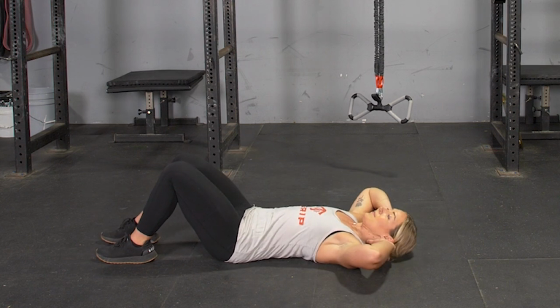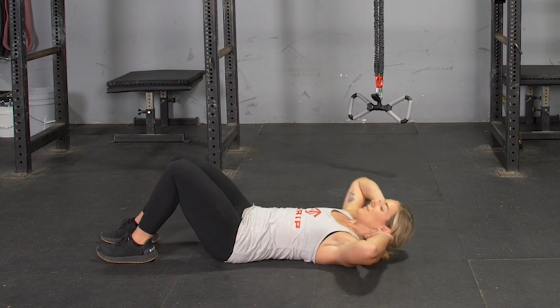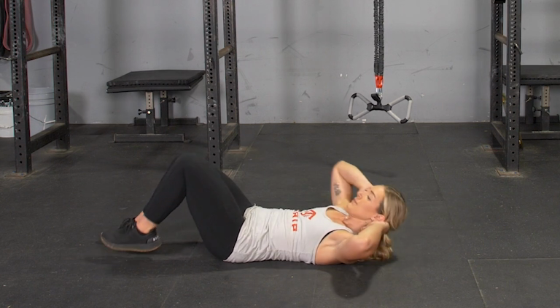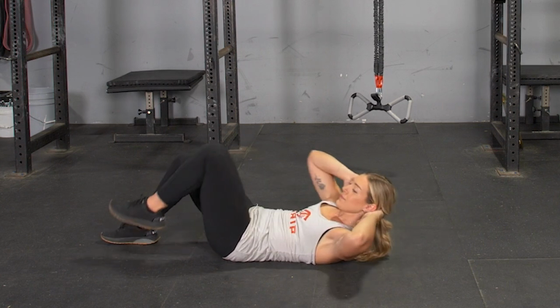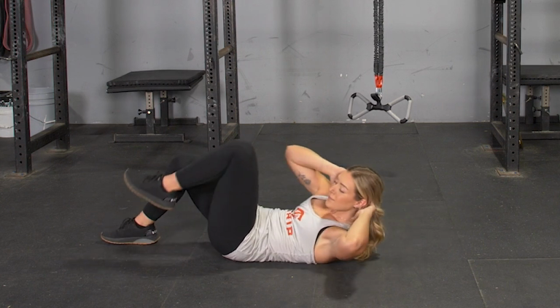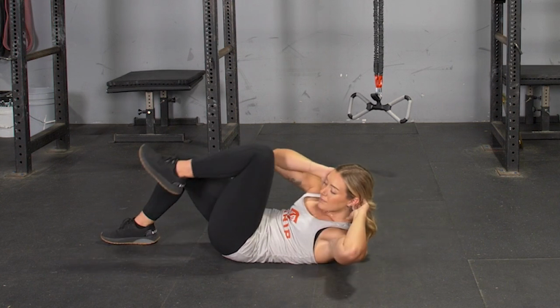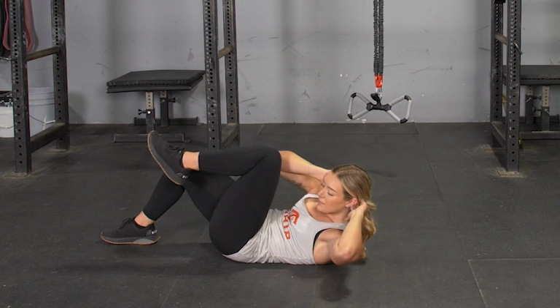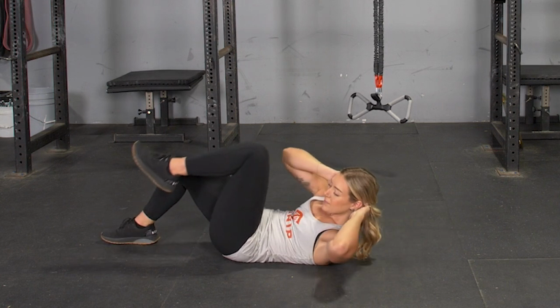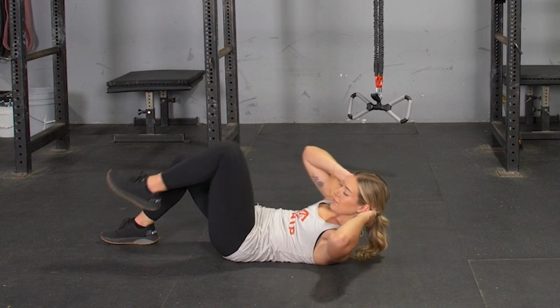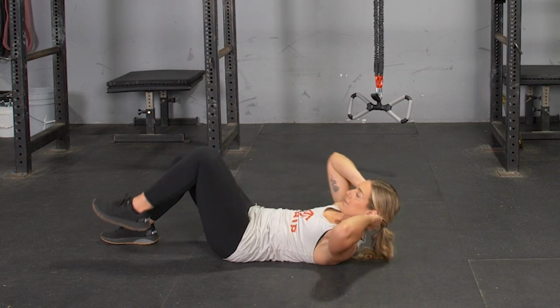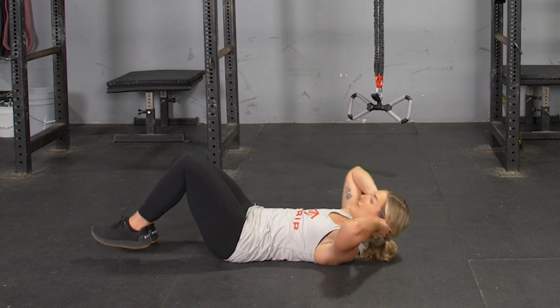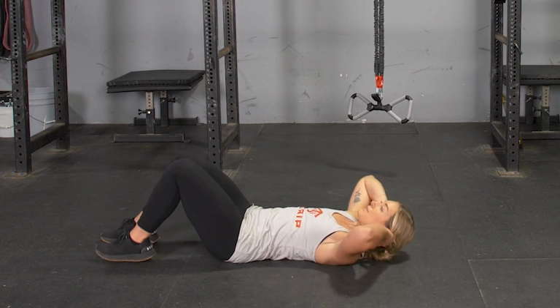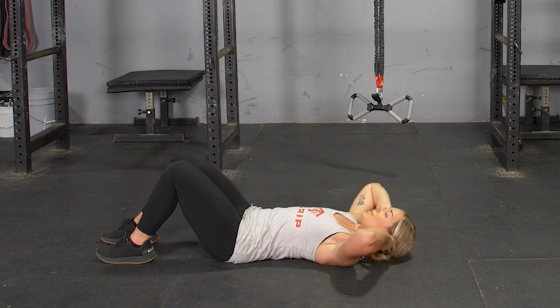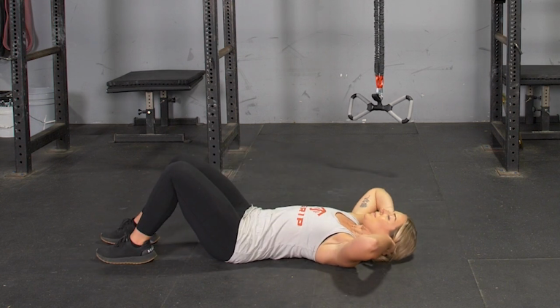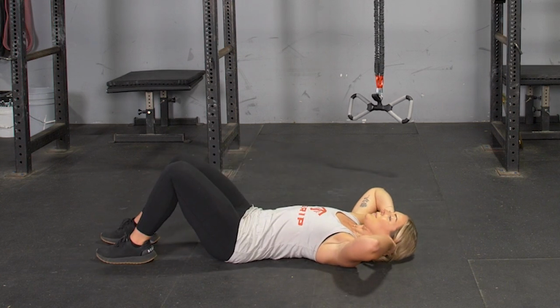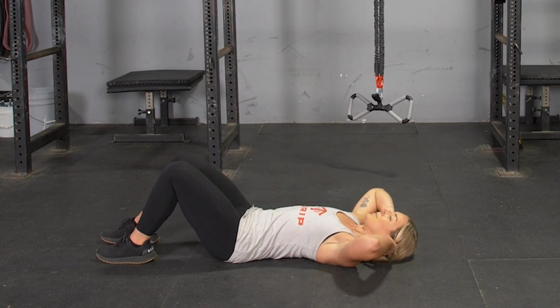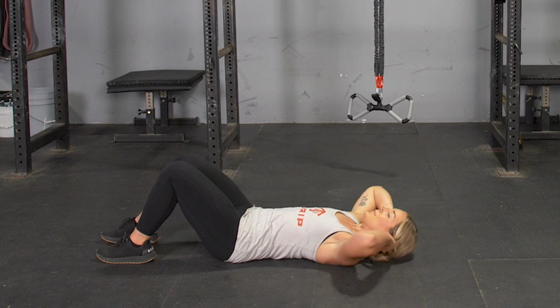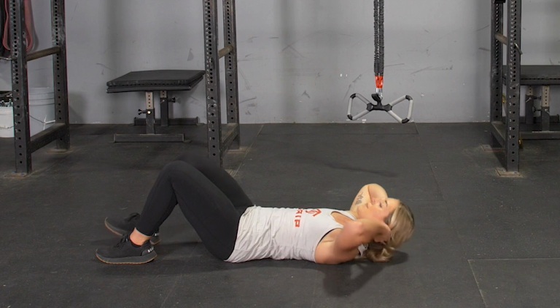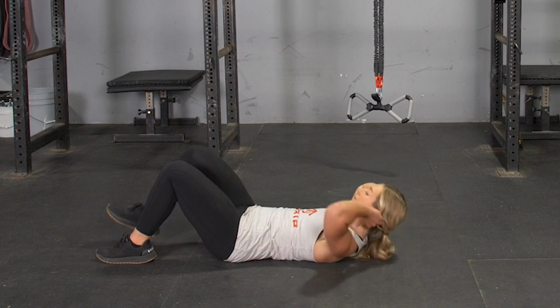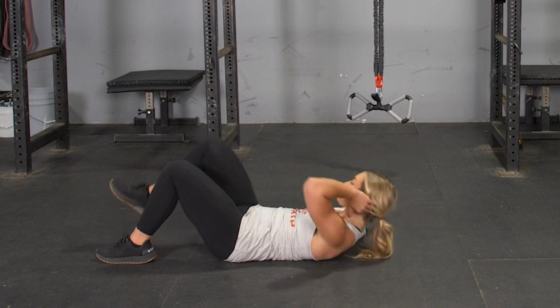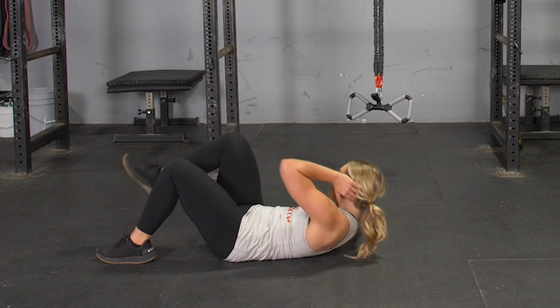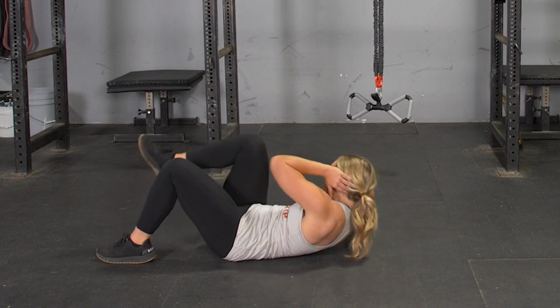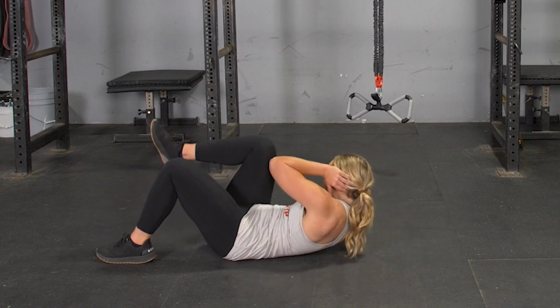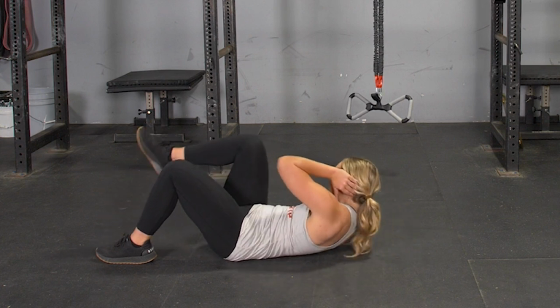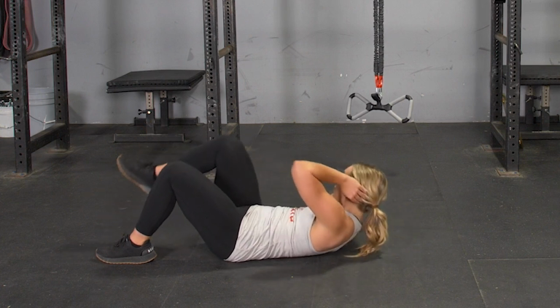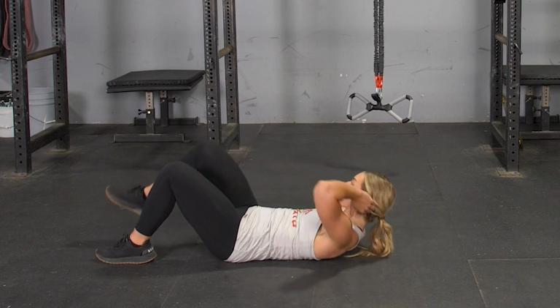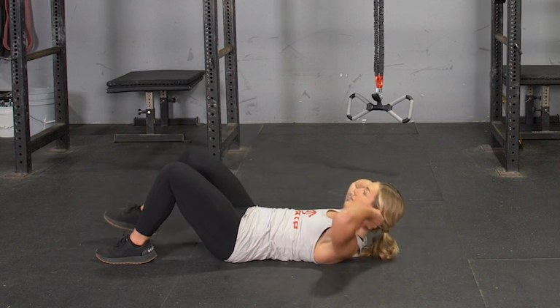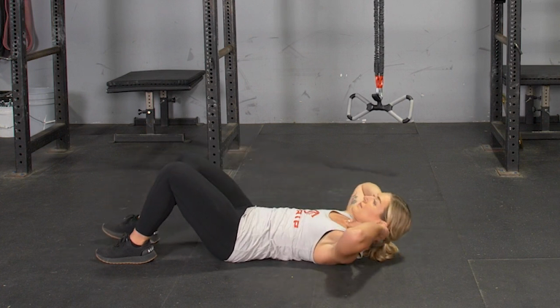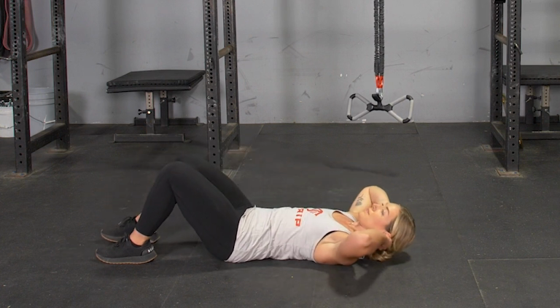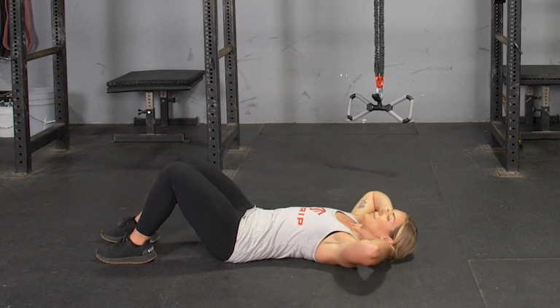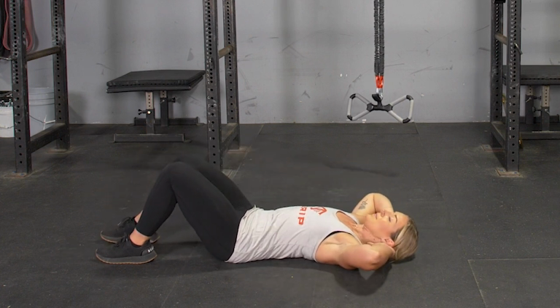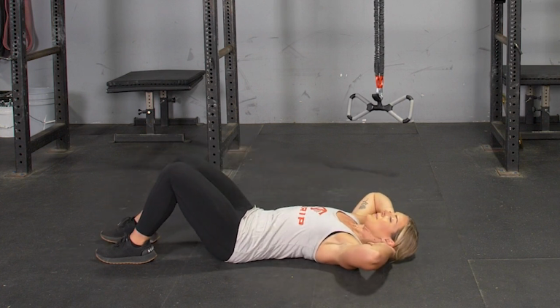From this position, return to the starting position, and repeat with the opposite side.